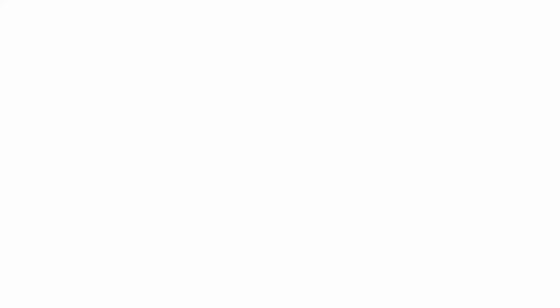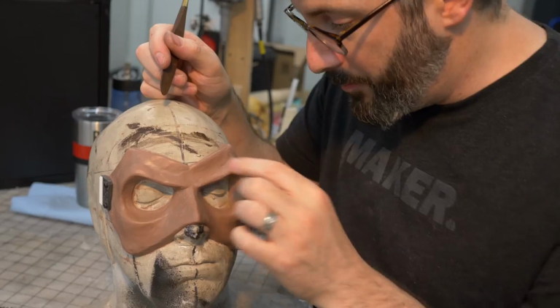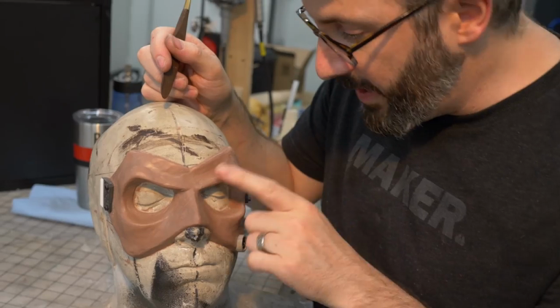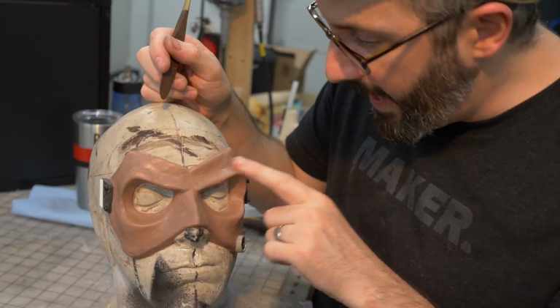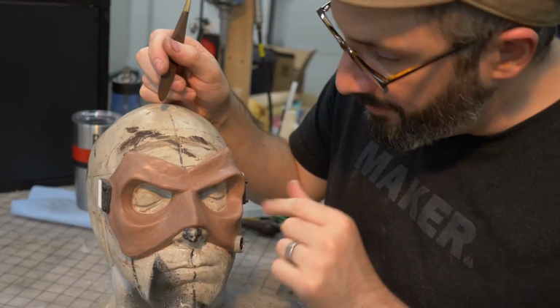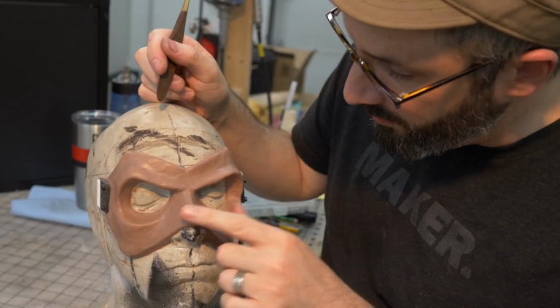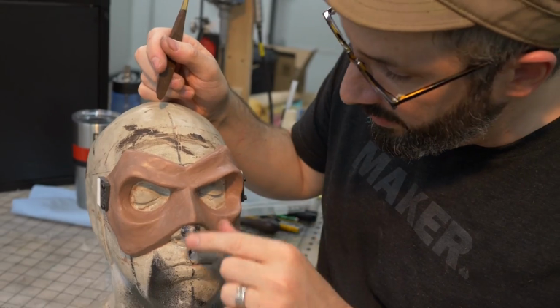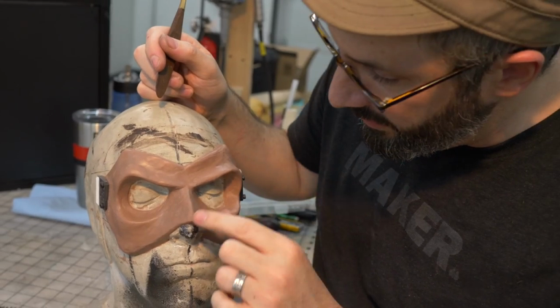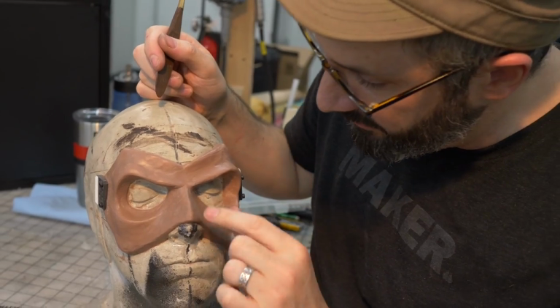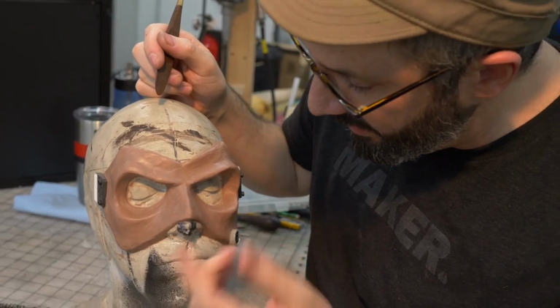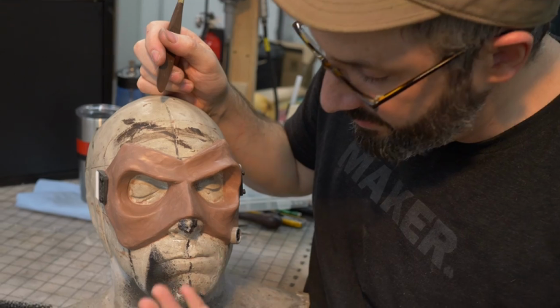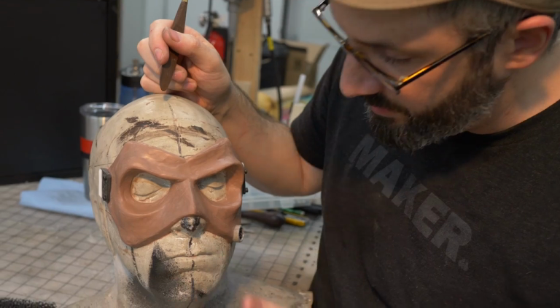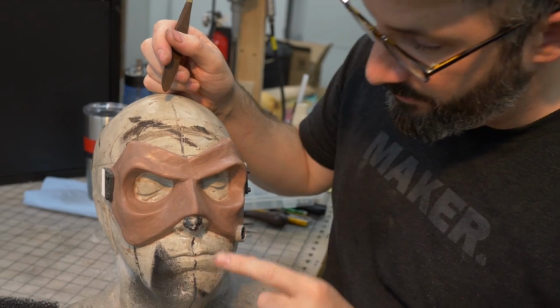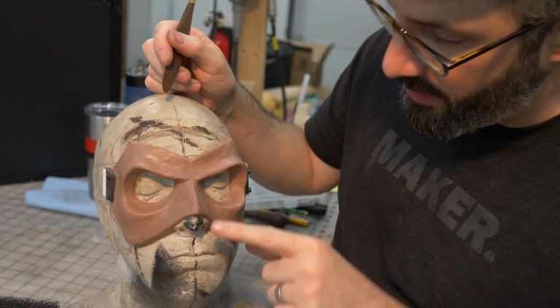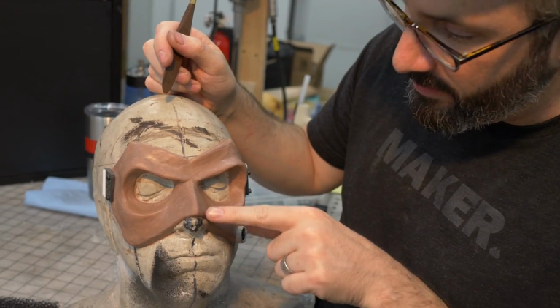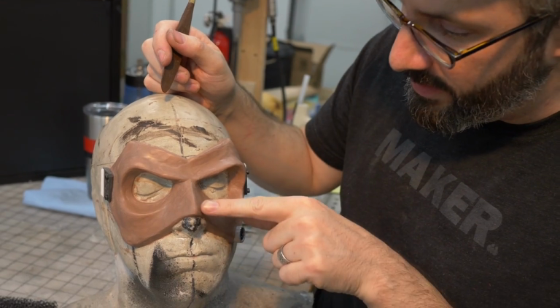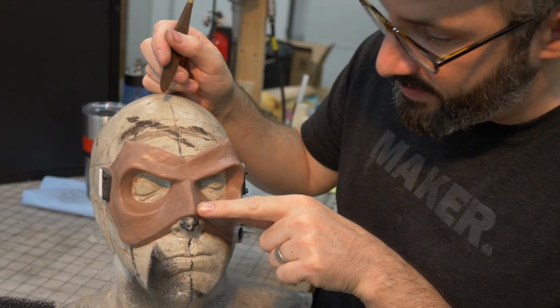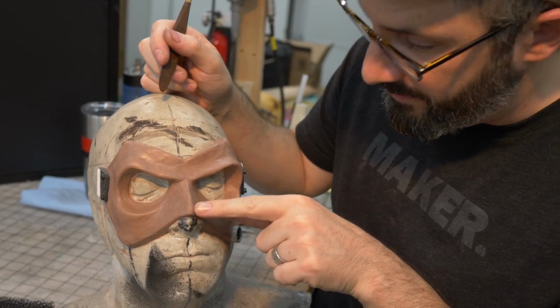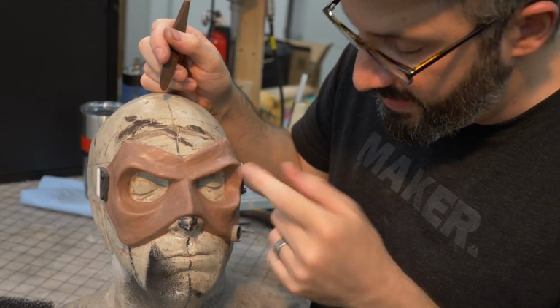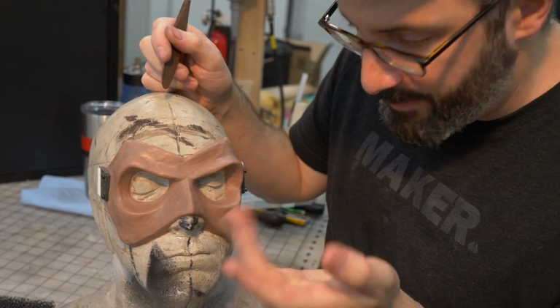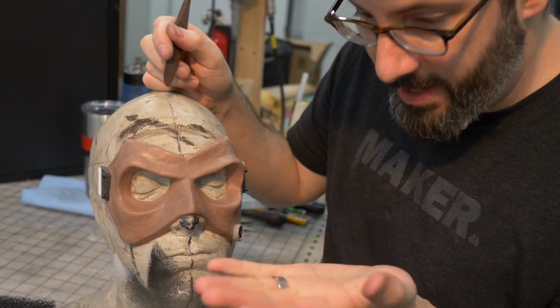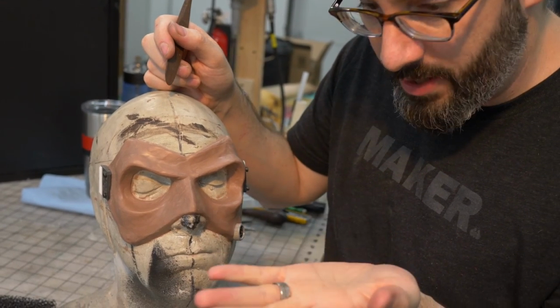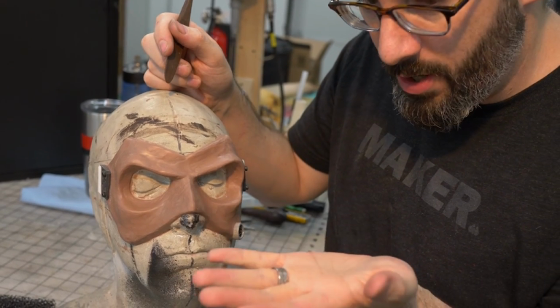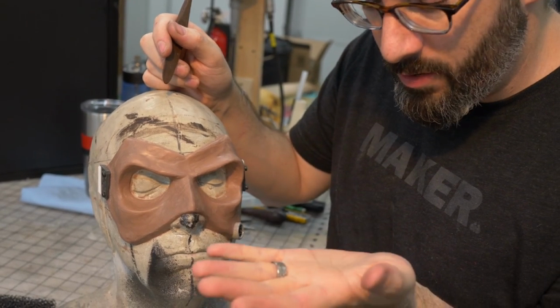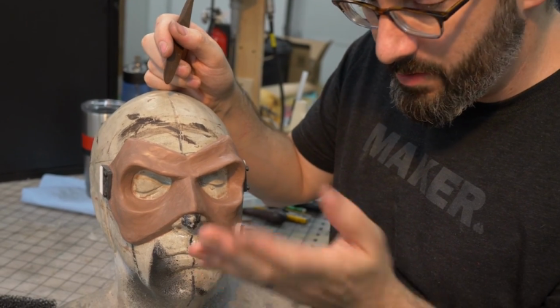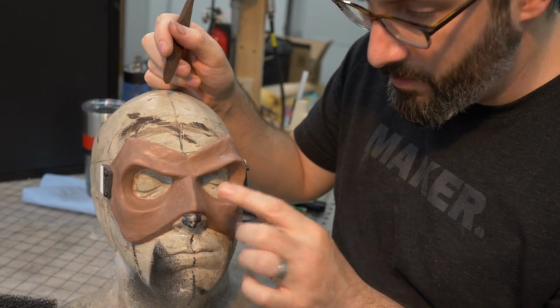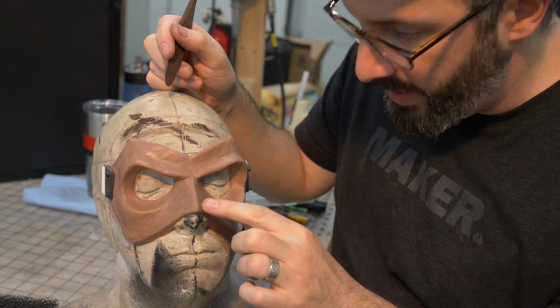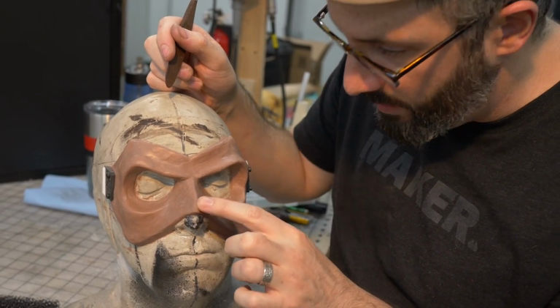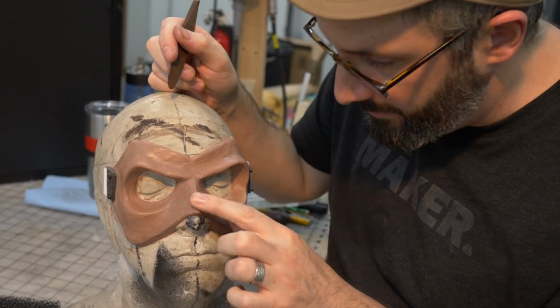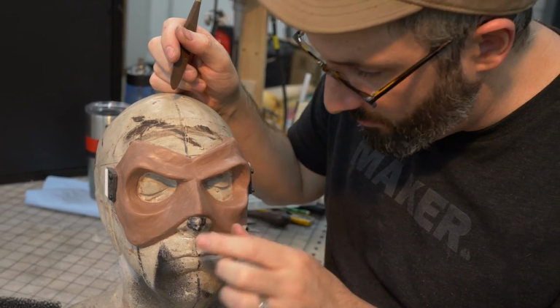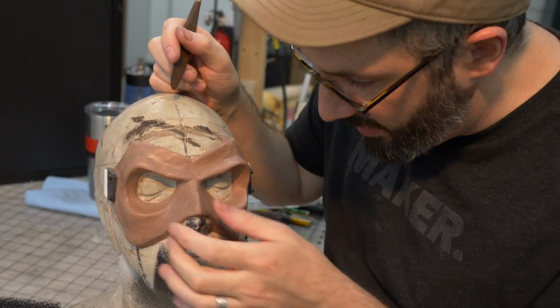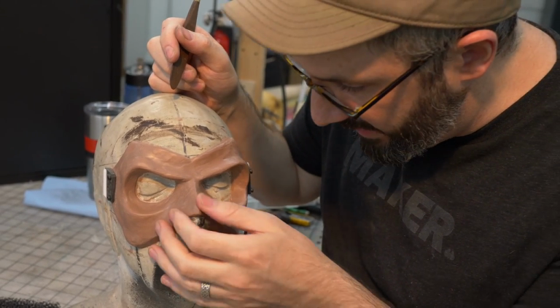I'm pretty happy with where it has gotten so far, except for that spot on the nose where I hit it with my ring.